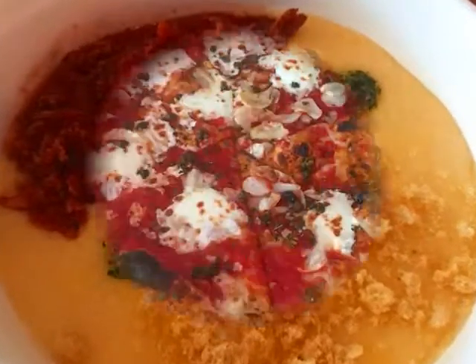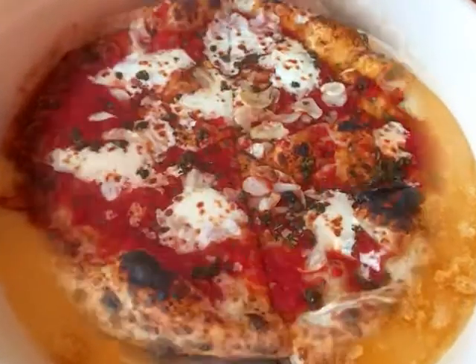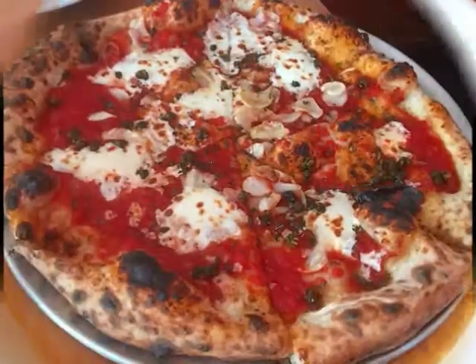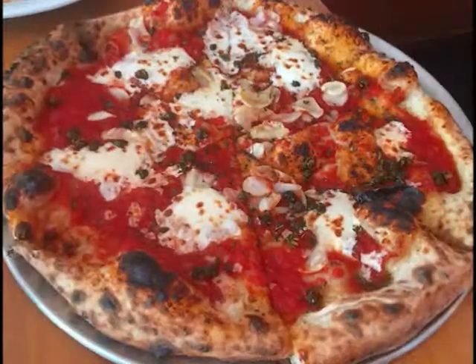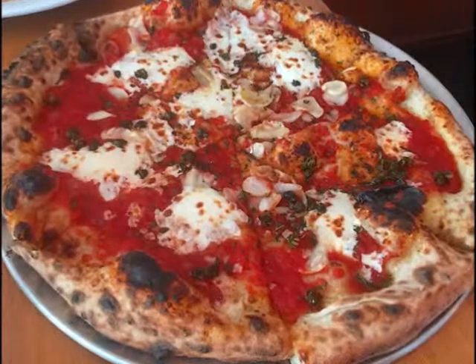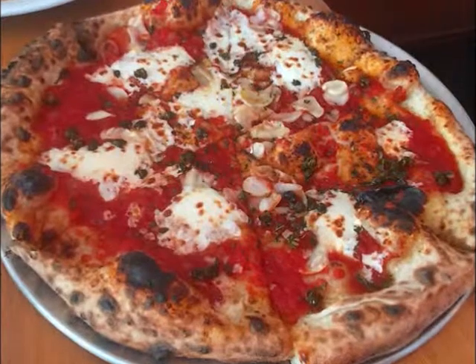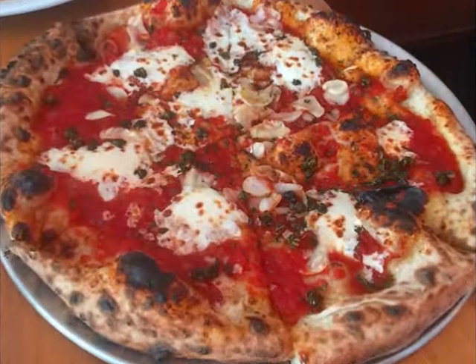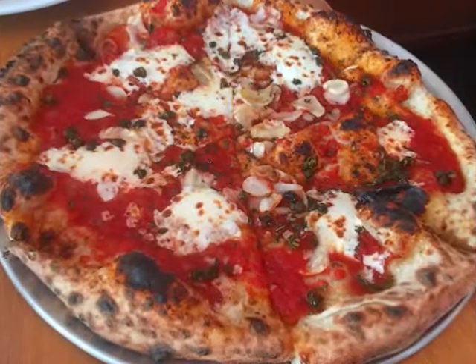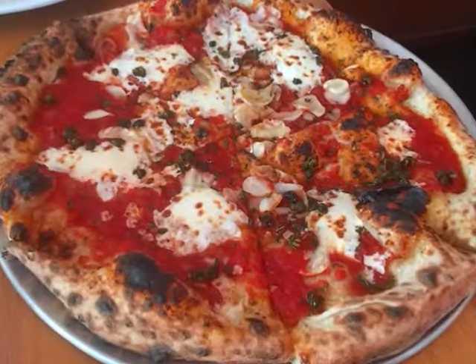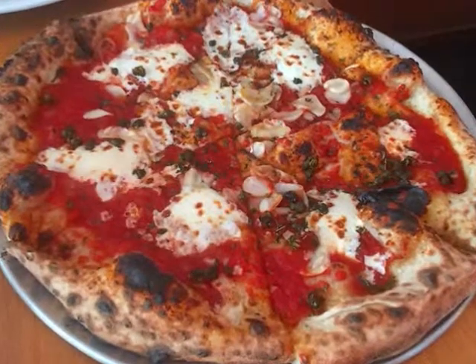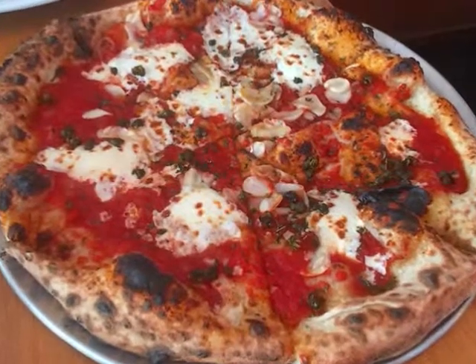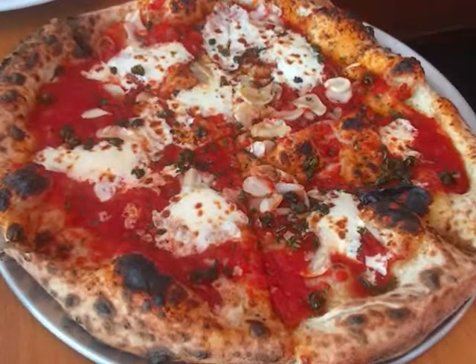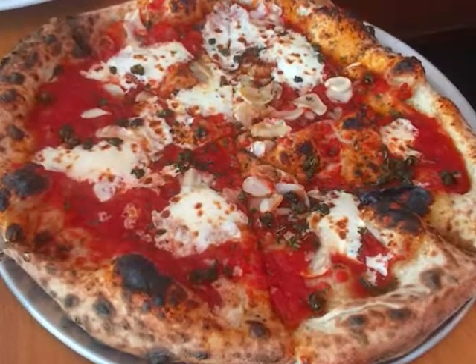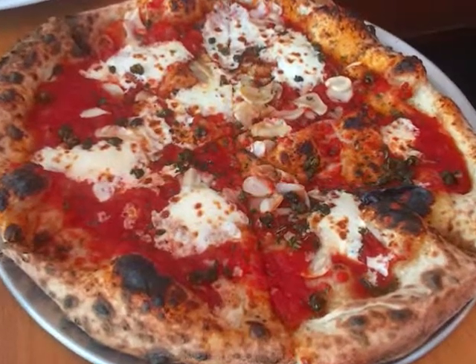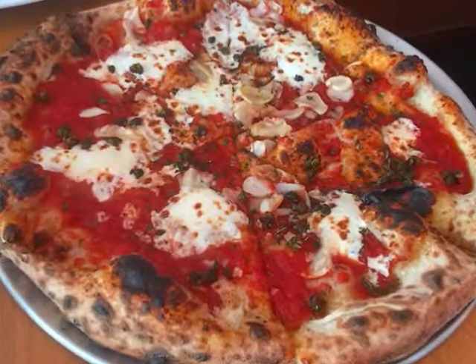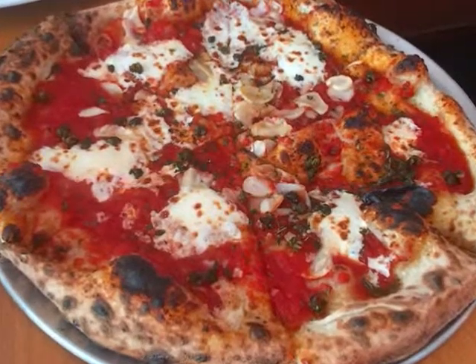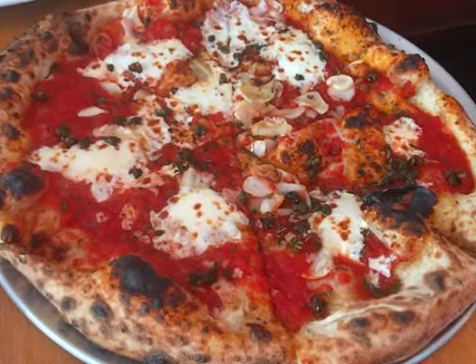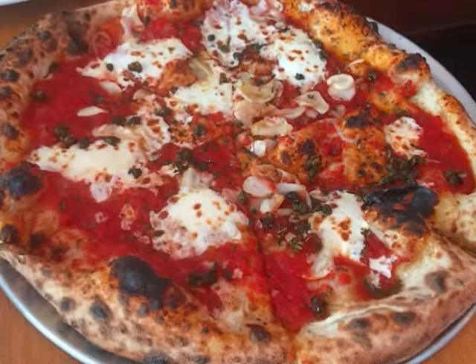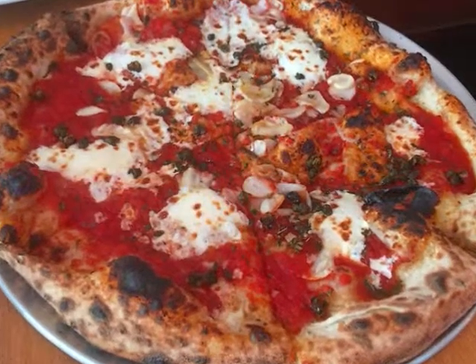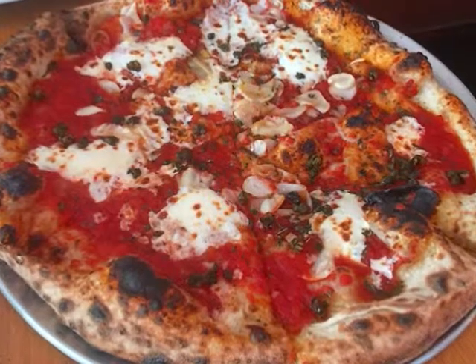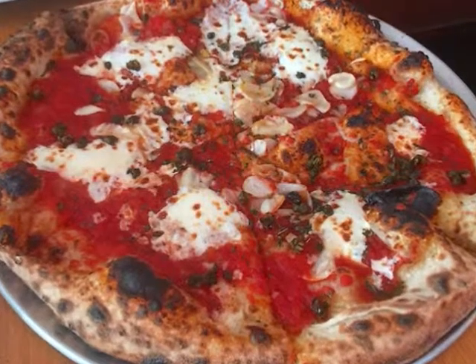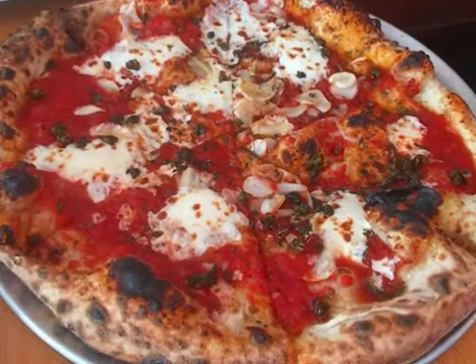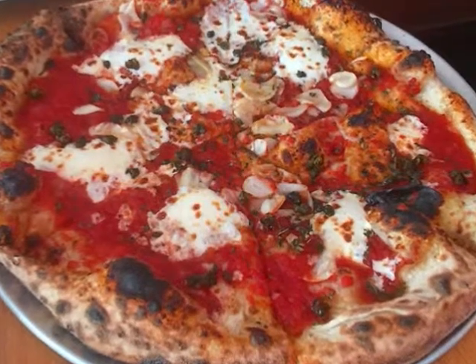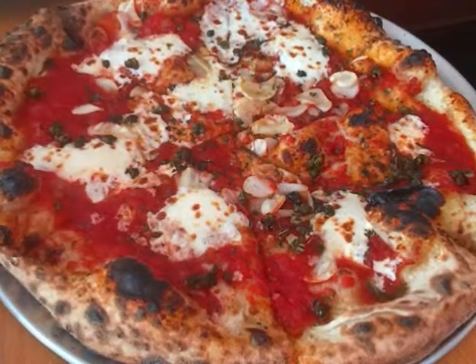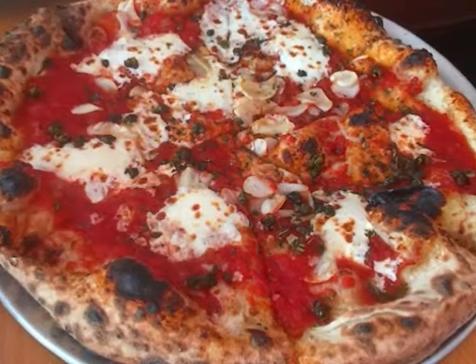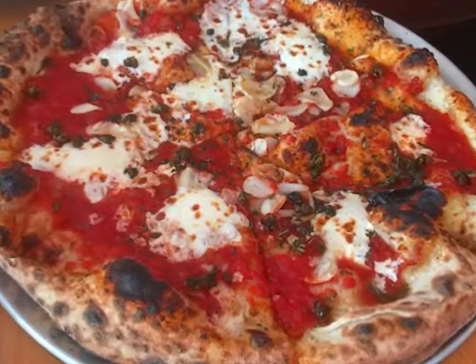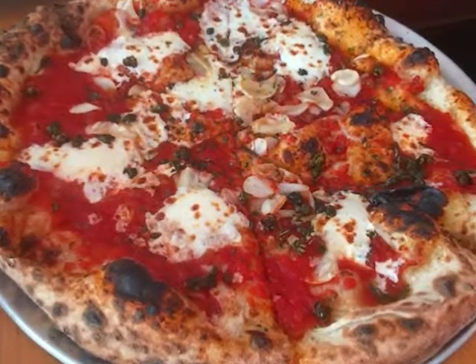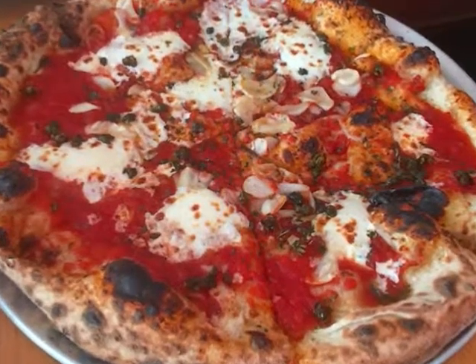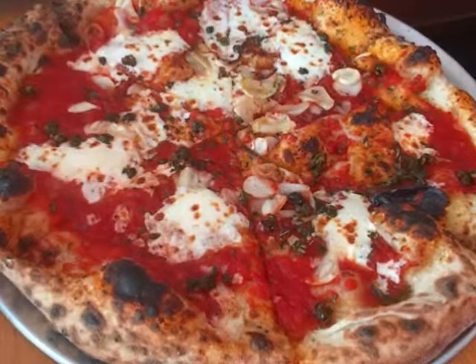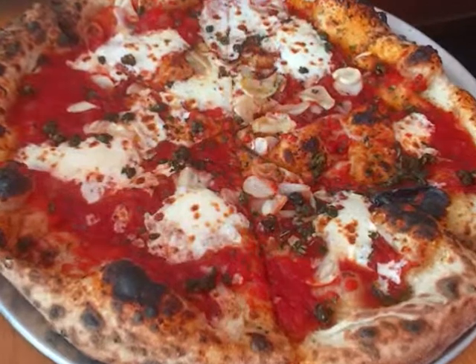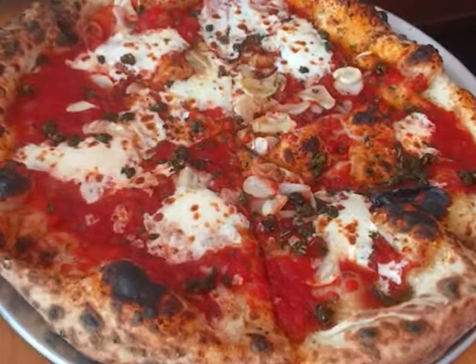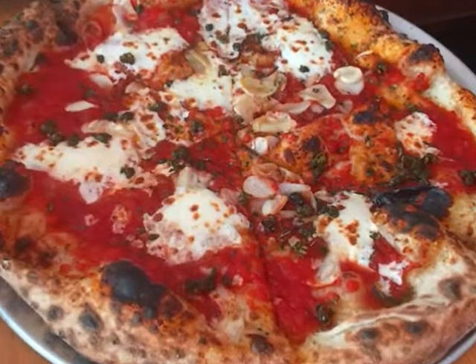Next we had the margherita pizza — tomatoes, mozzarella cheese, and basil on a perfectly cooked crust.